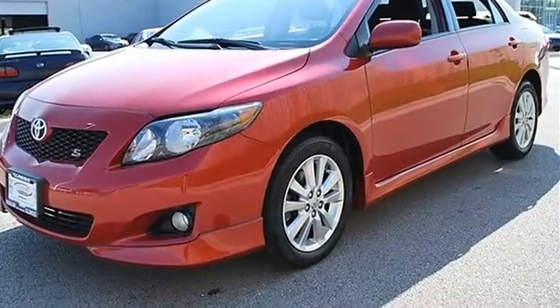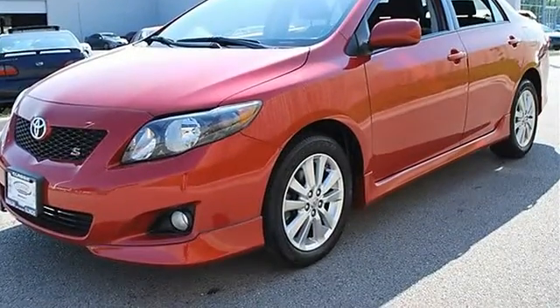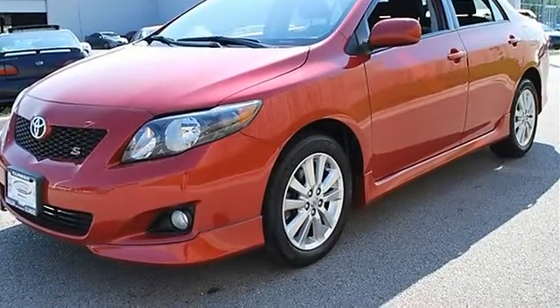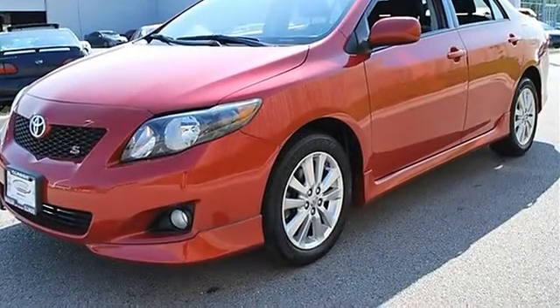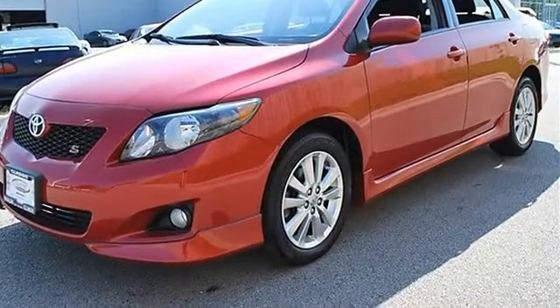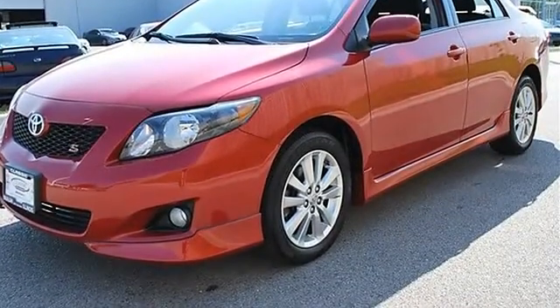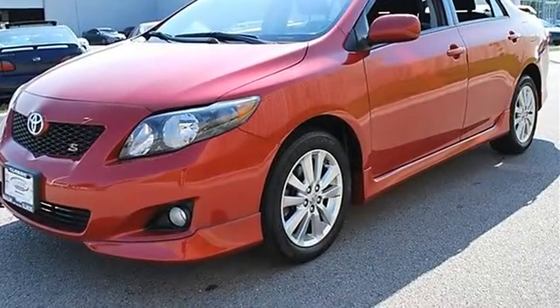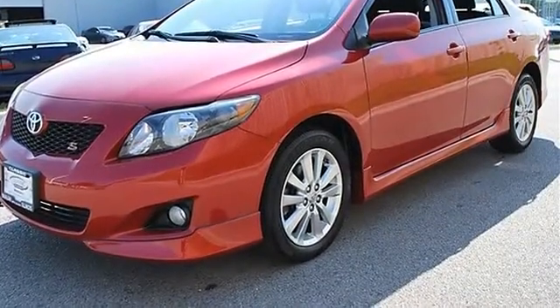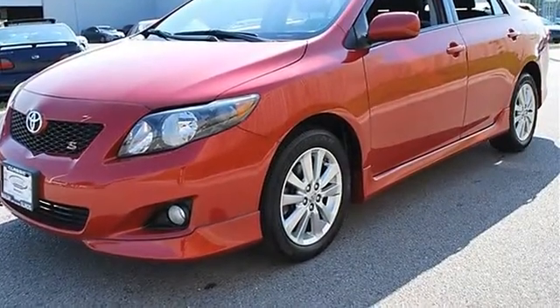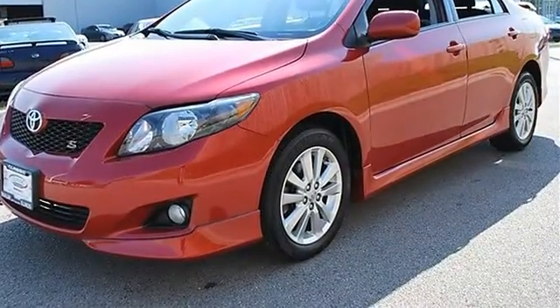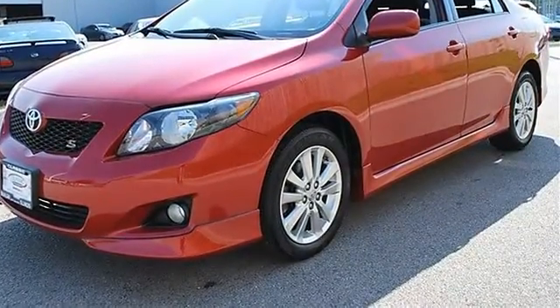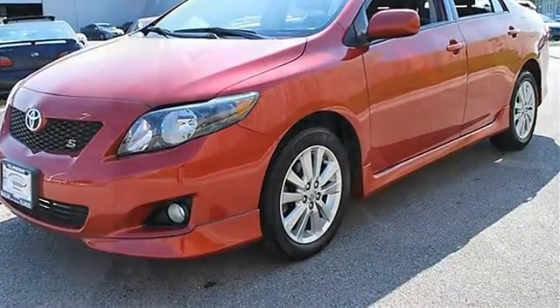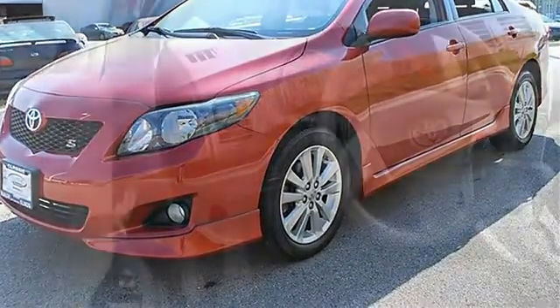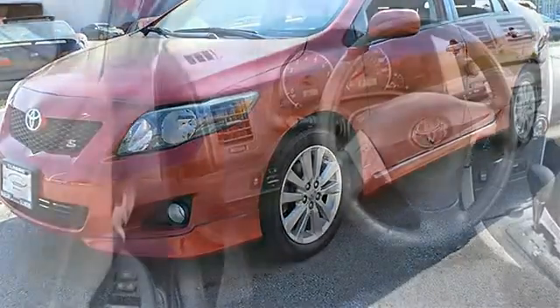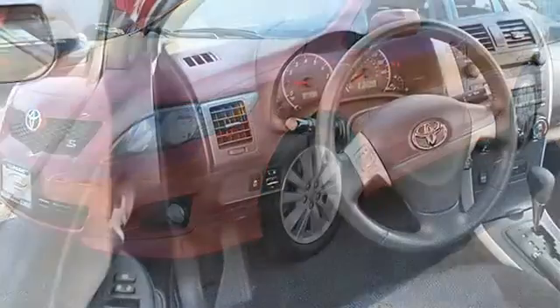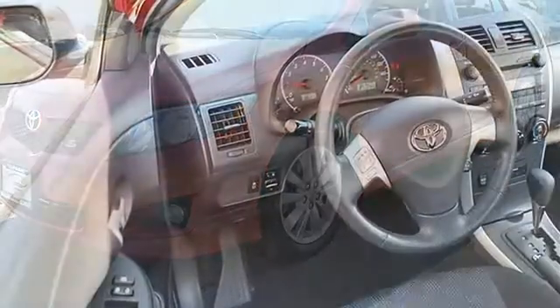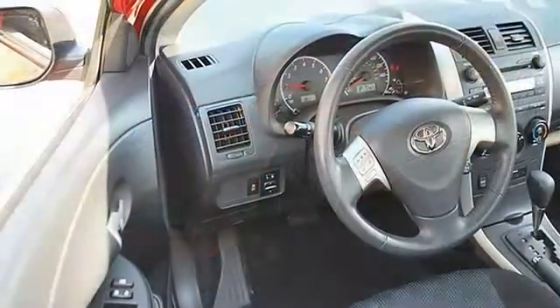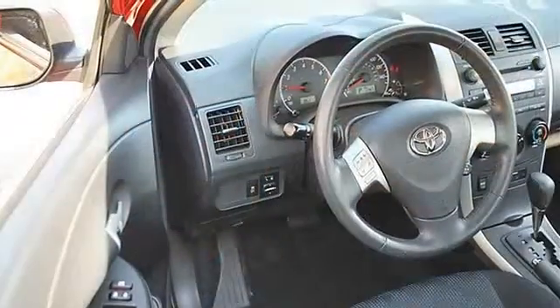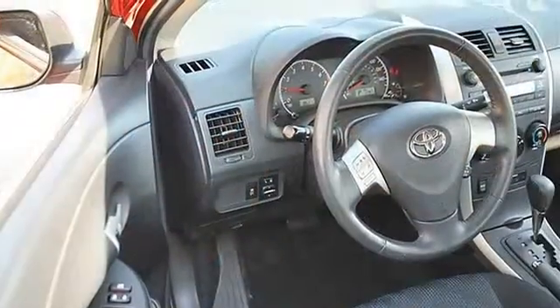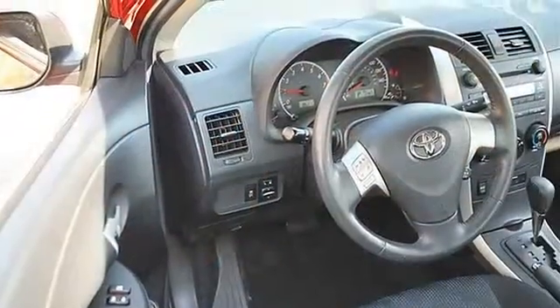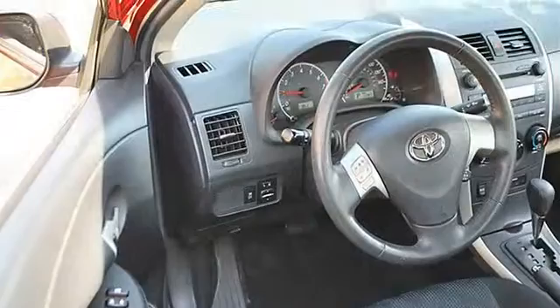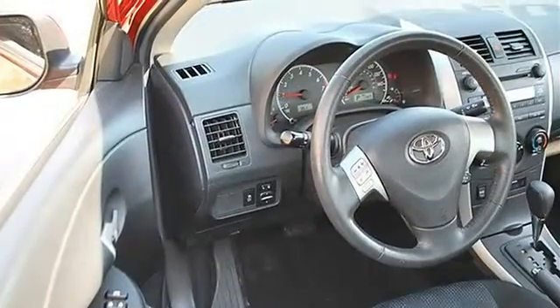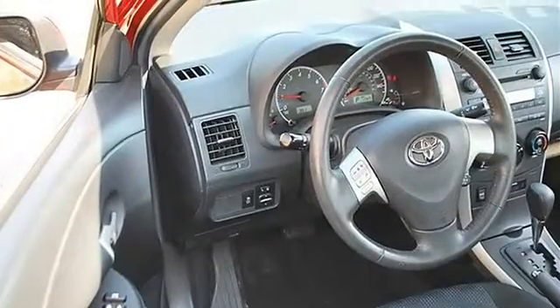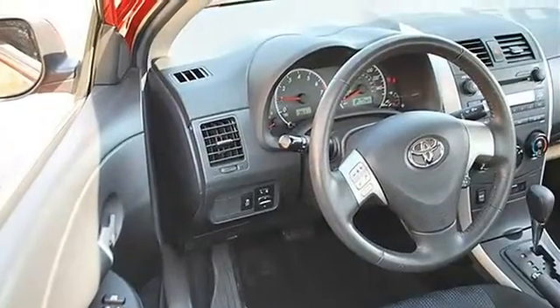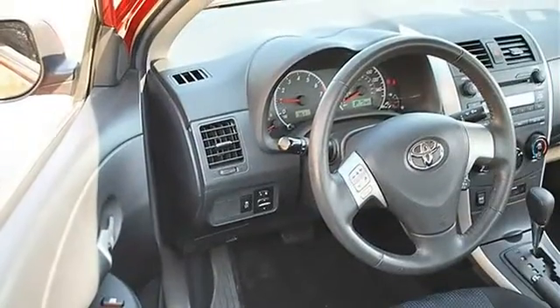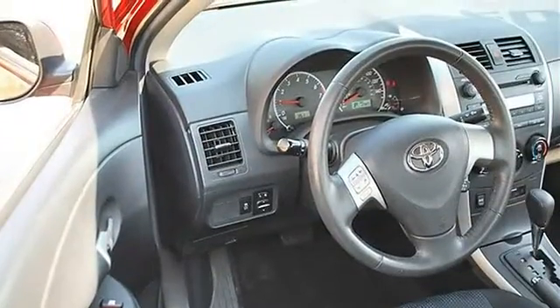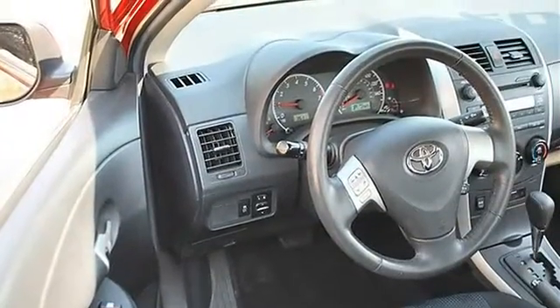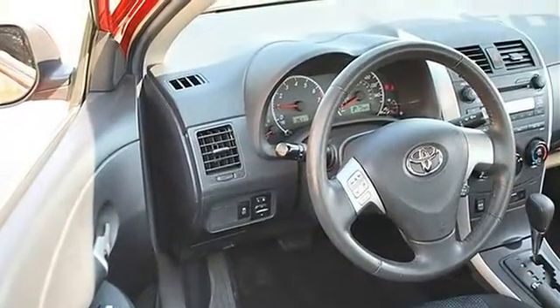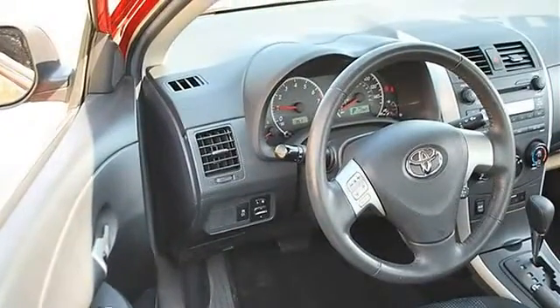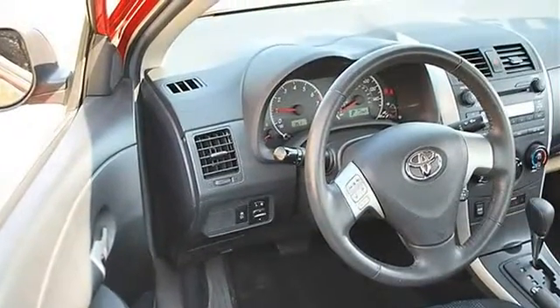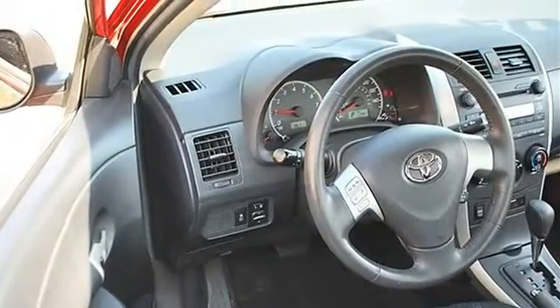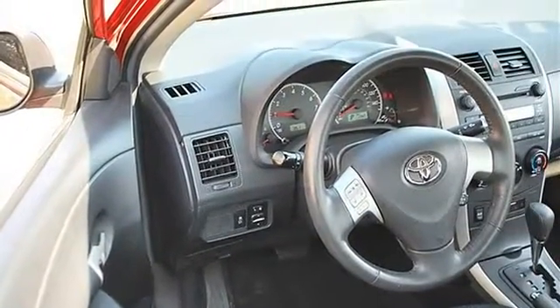Daytime Running Lights, Fog Lamps, Power Driver Mirror, Power Passenger Mirror.